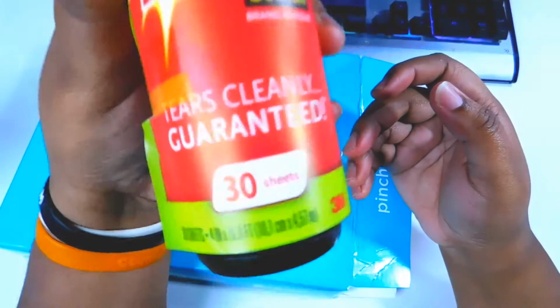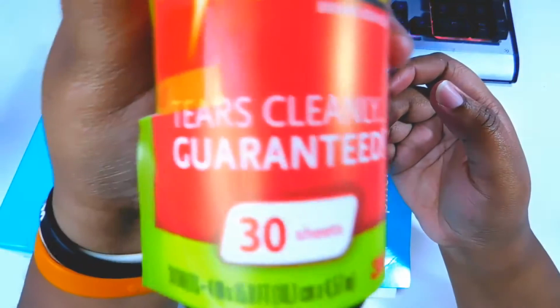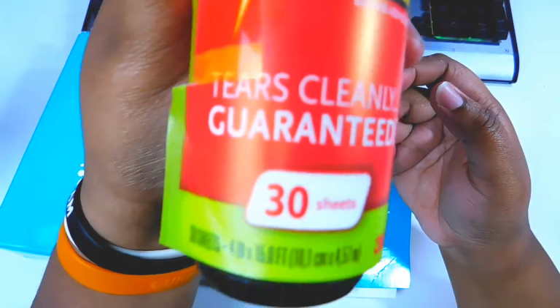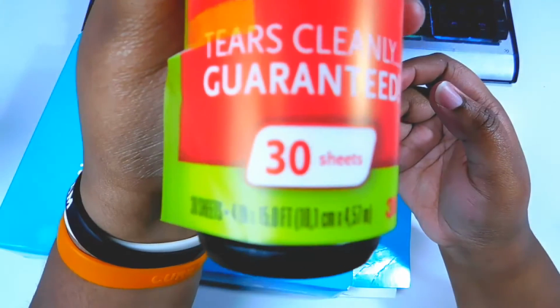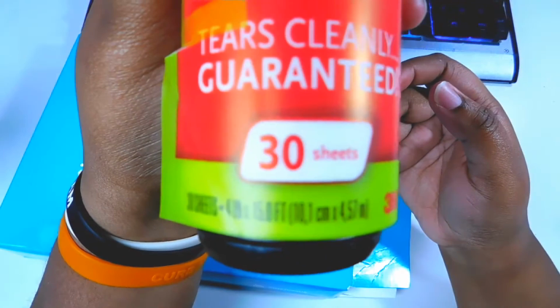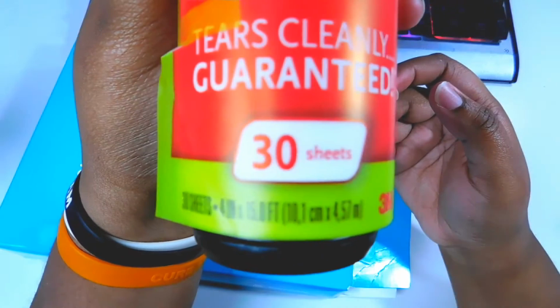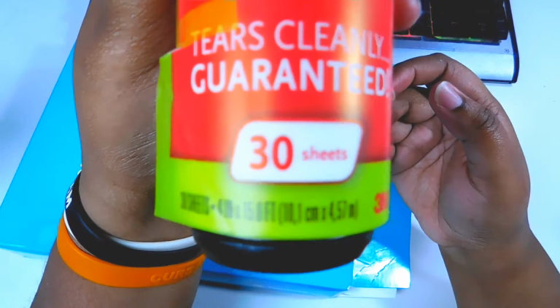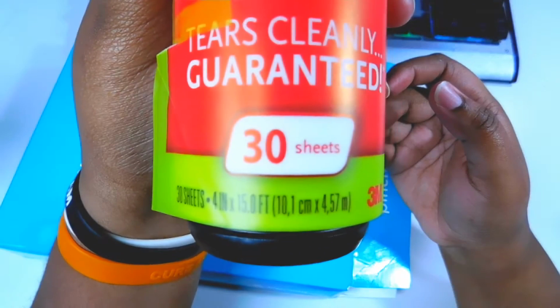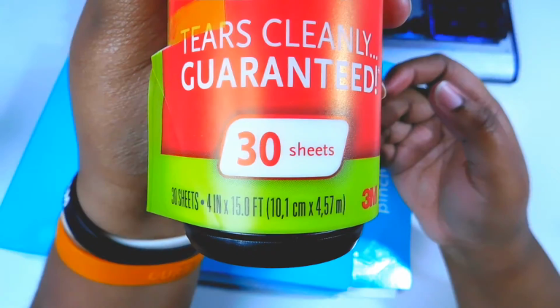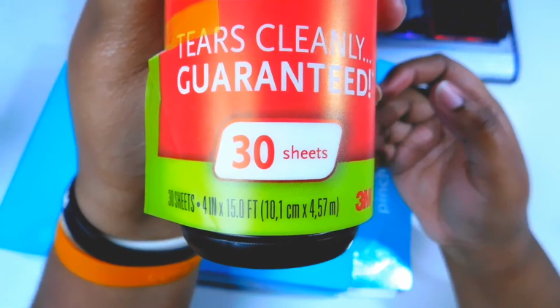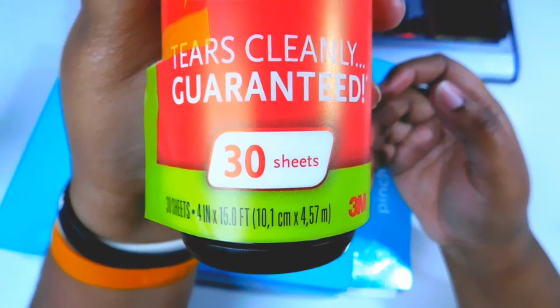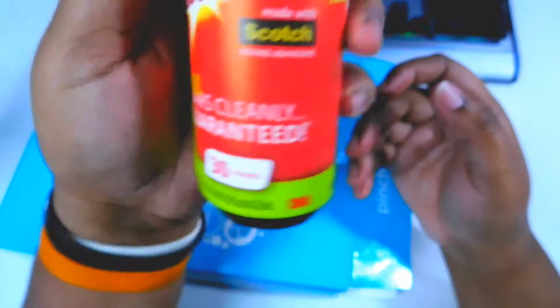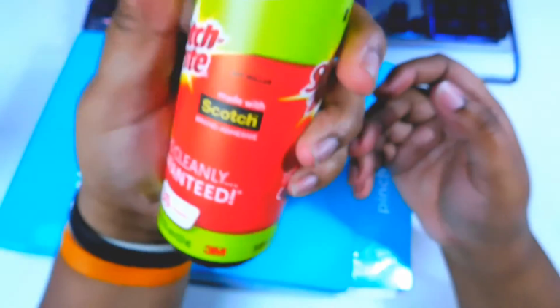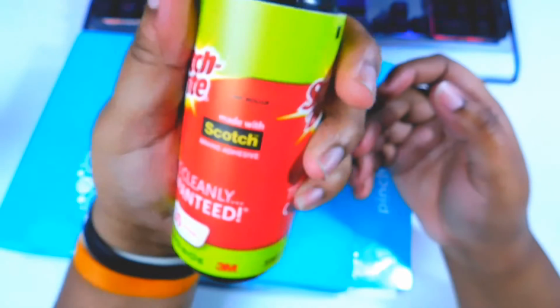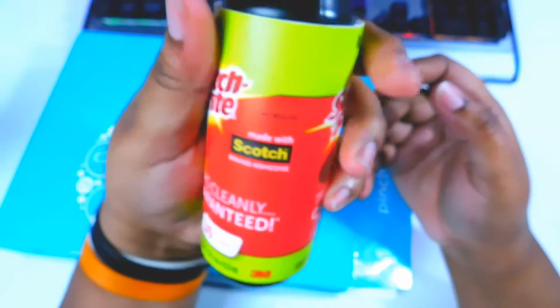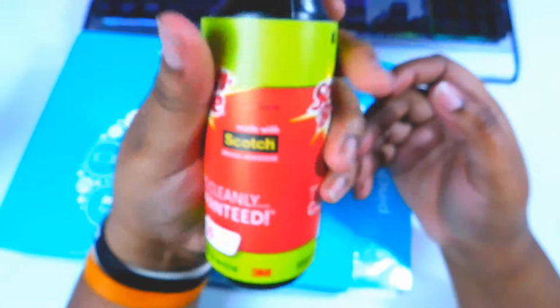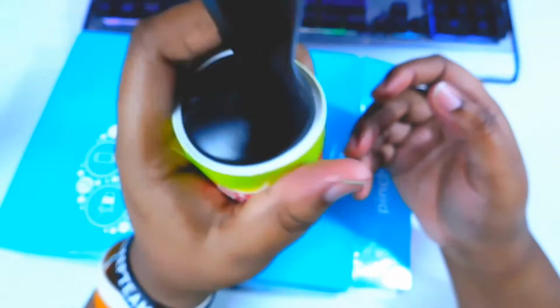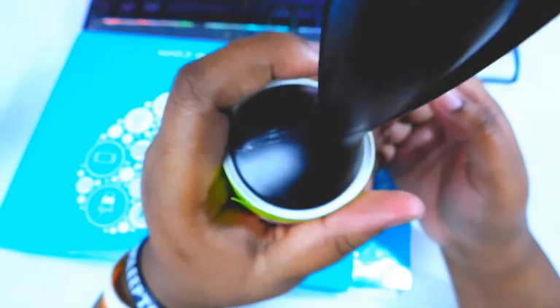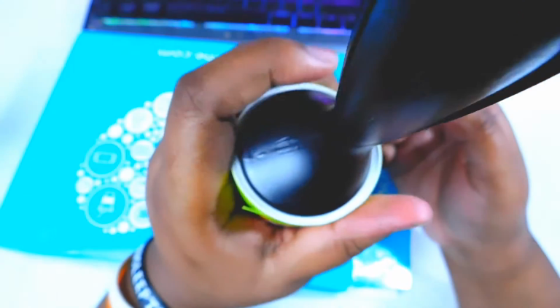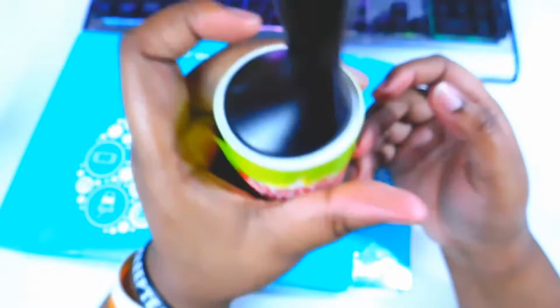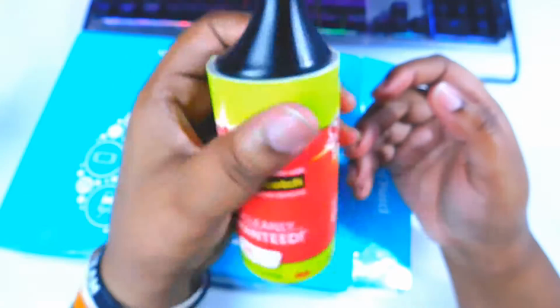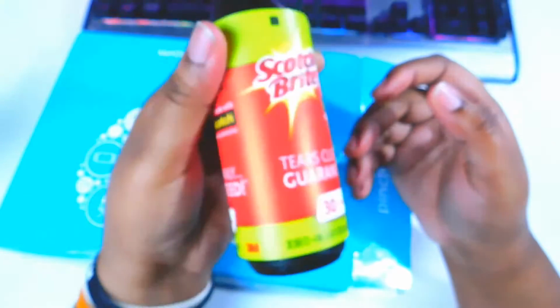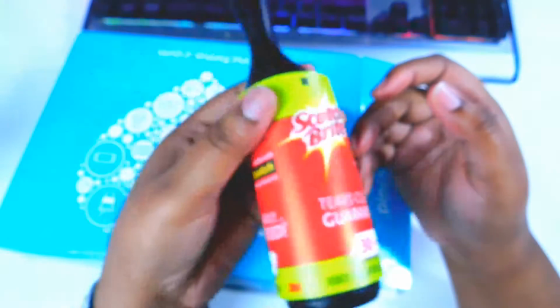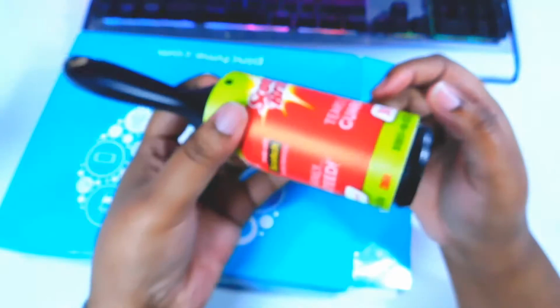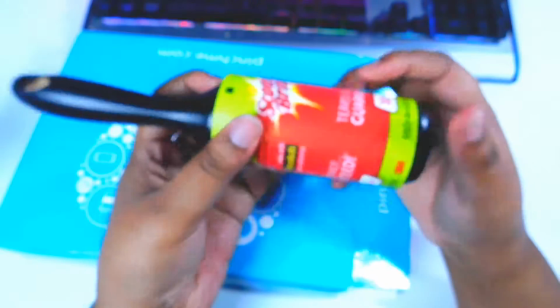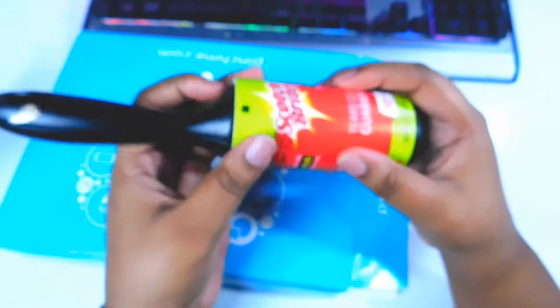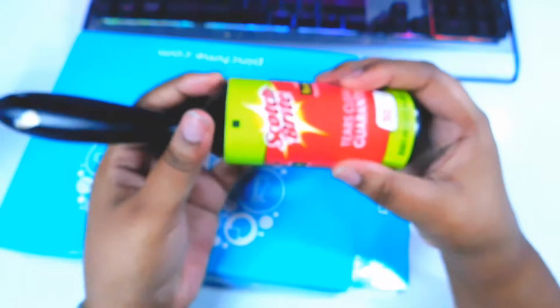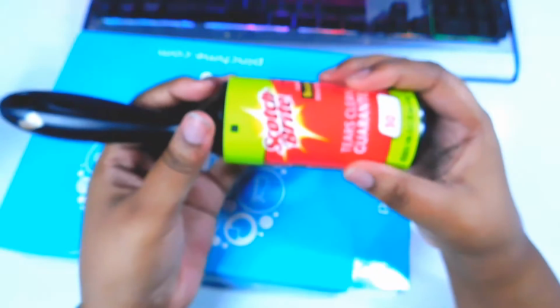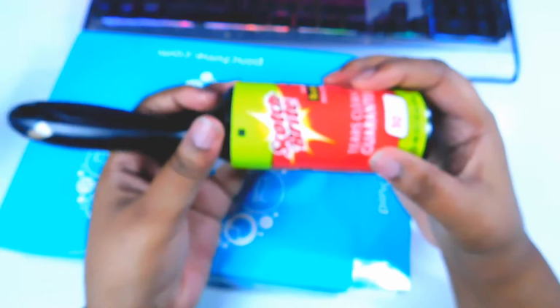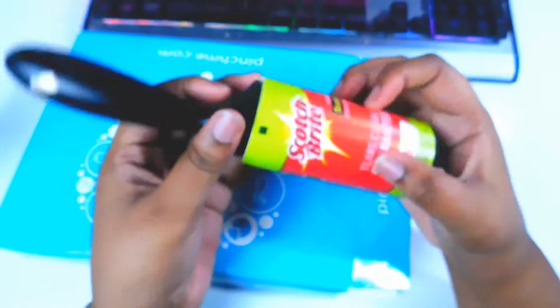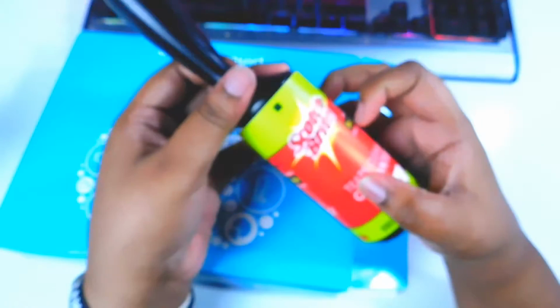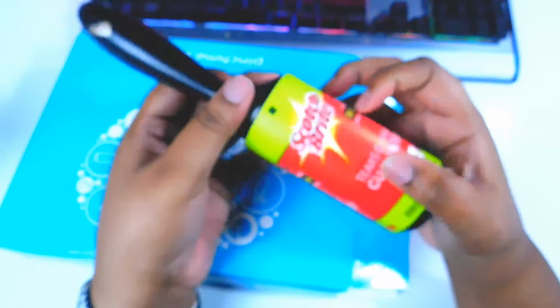It says it has 30 sheets, so this is a Scotch-Brite lint roller.